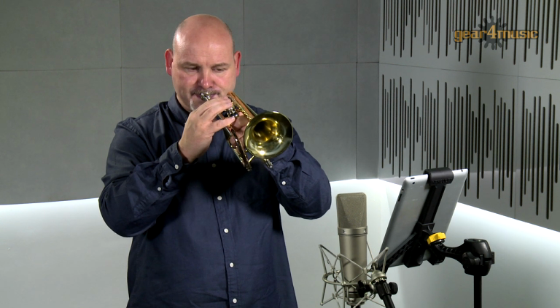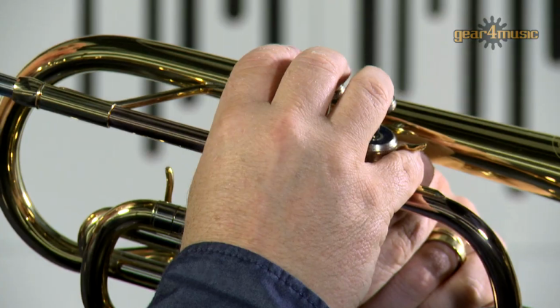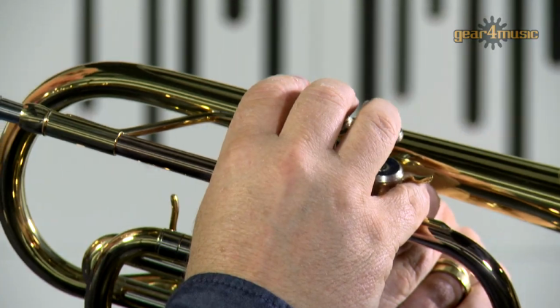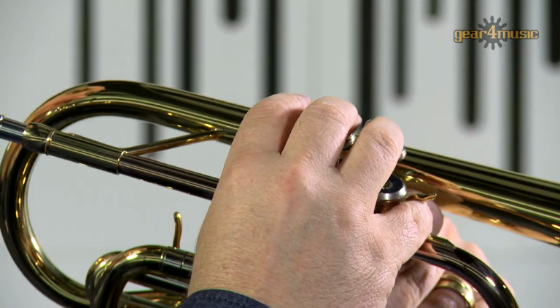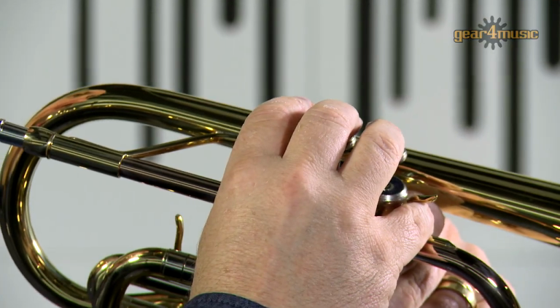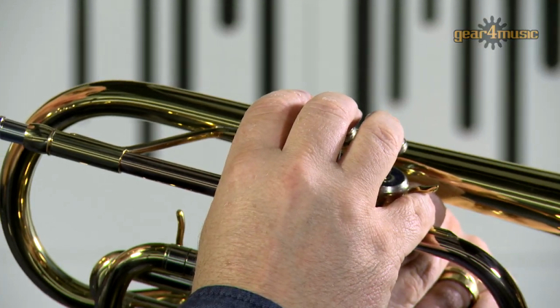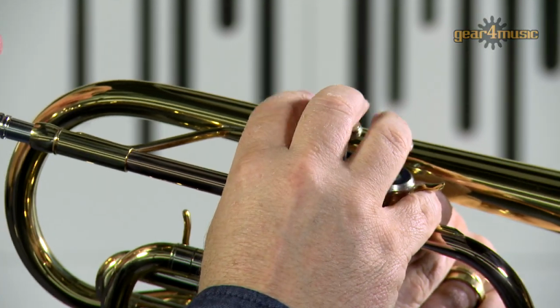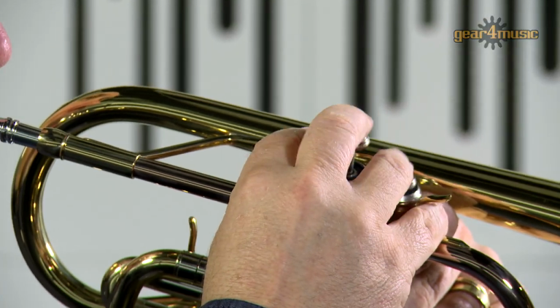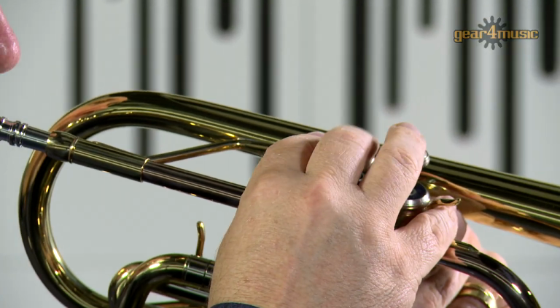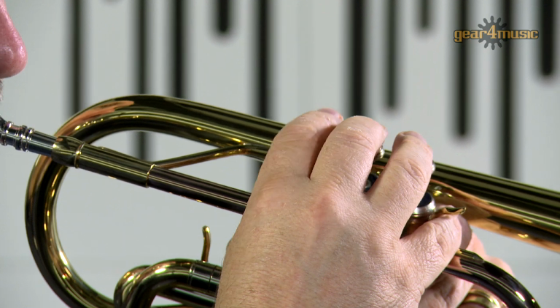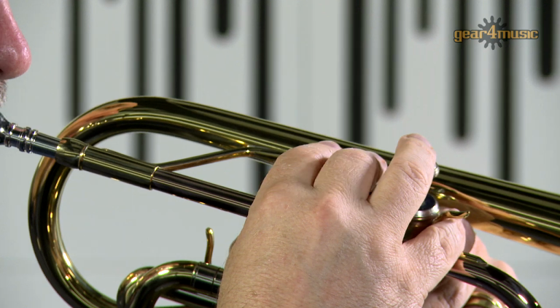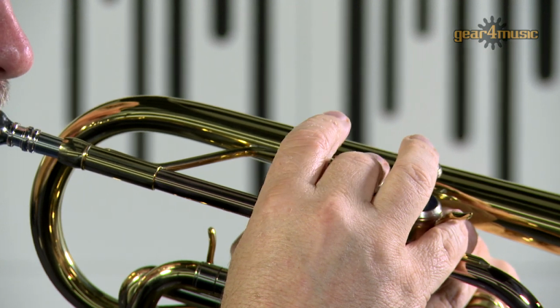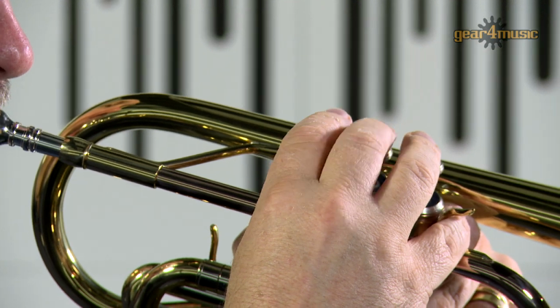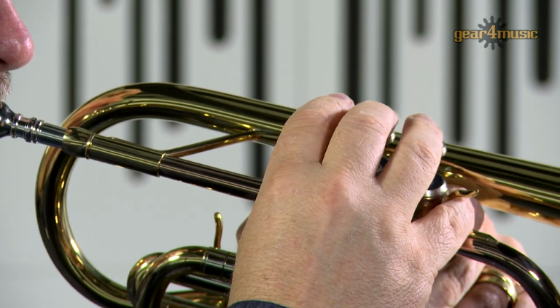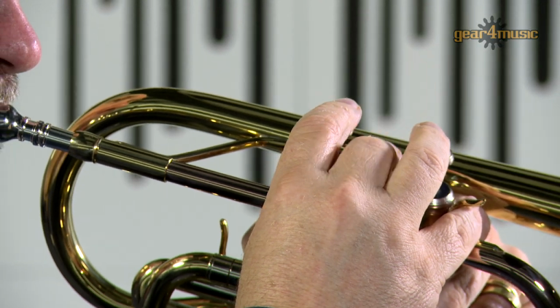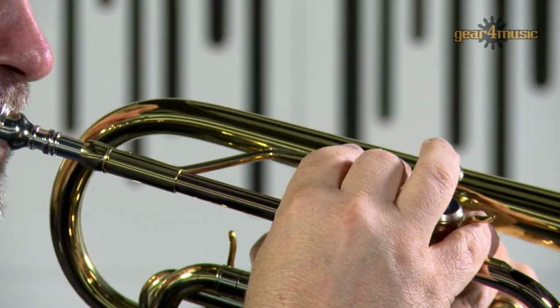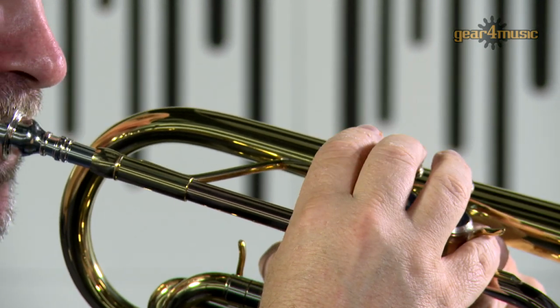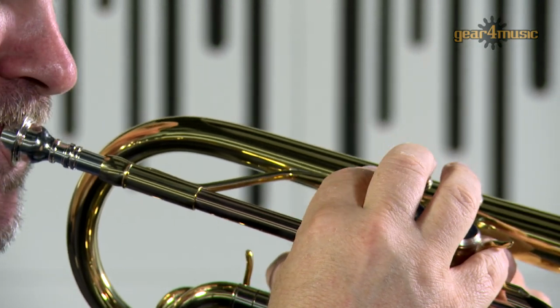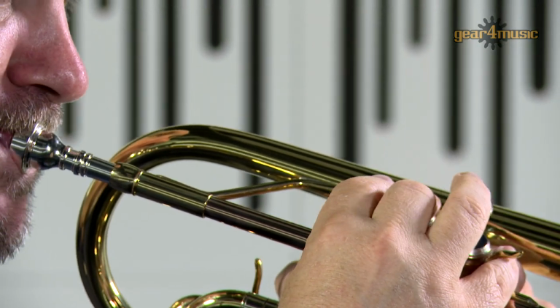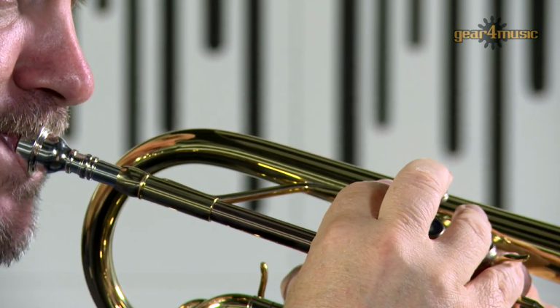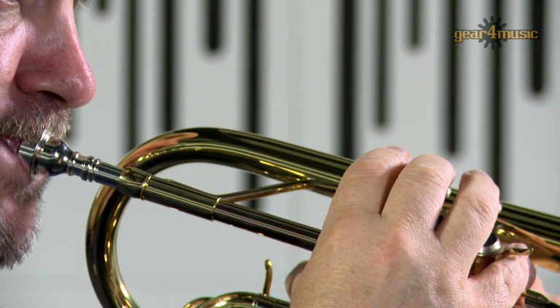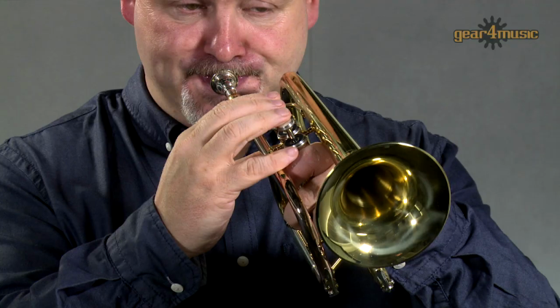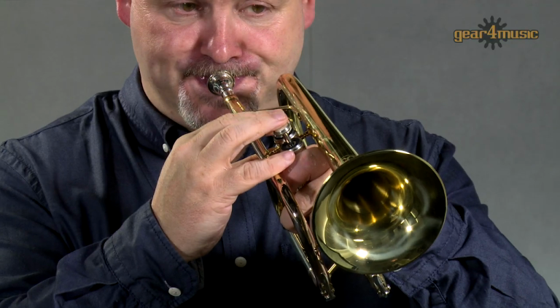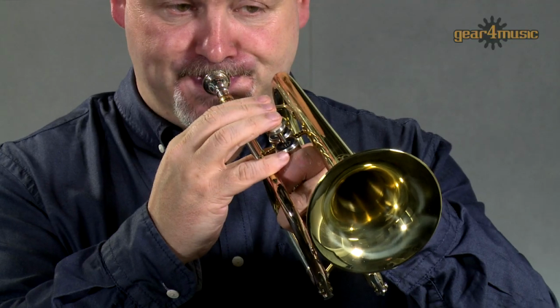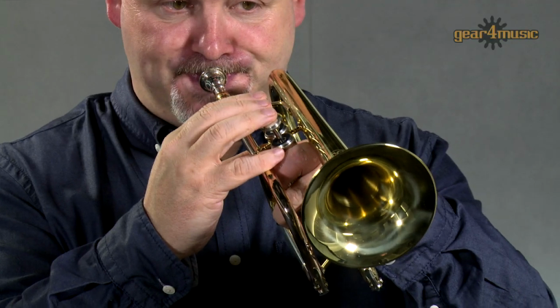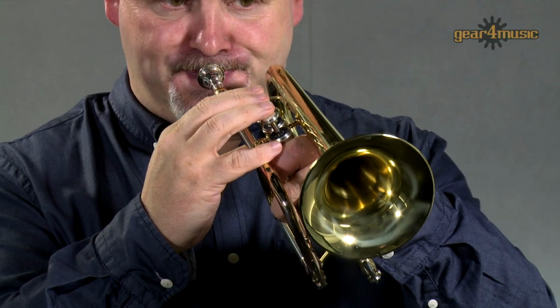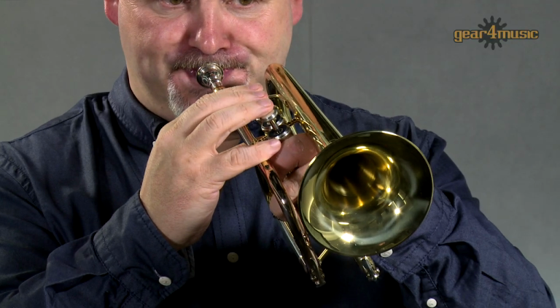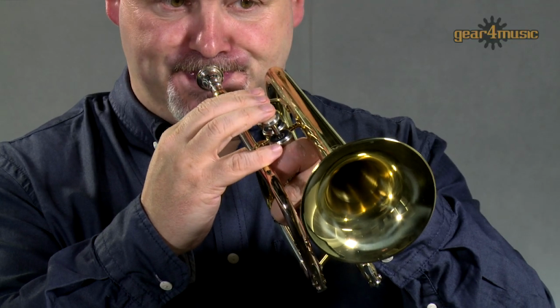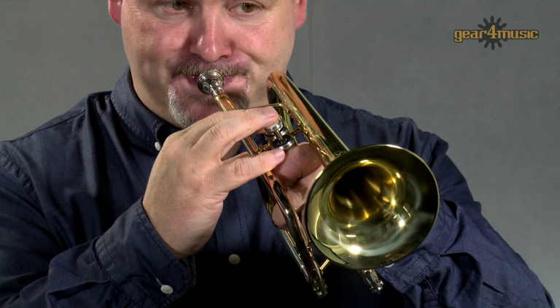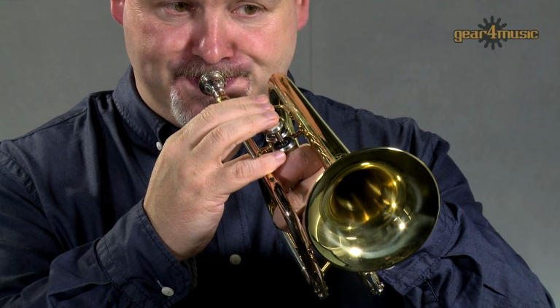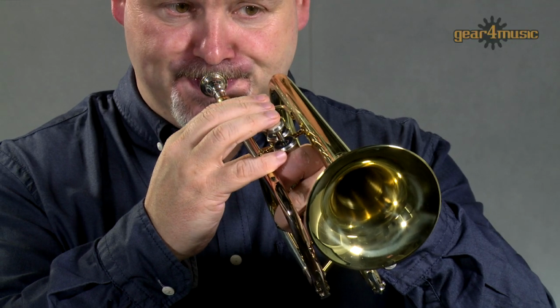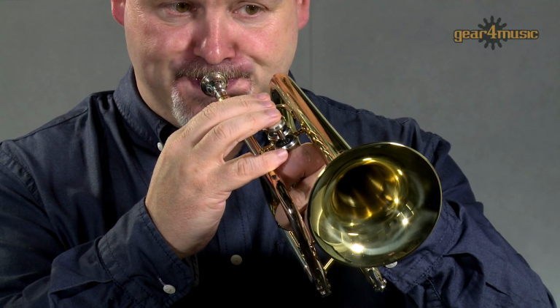Welcome to the Gear 4 Music Studio, where today Ian is playing the Coppergate Intermediate Cornet.